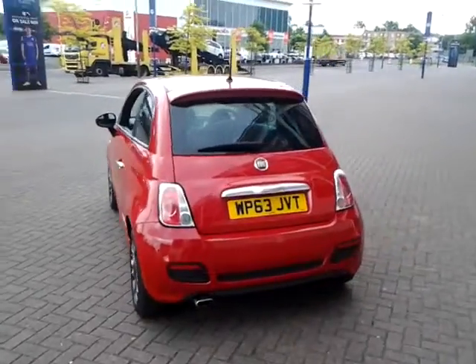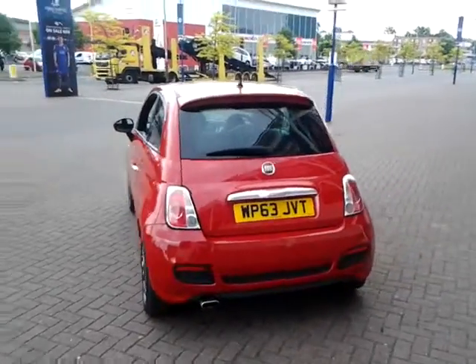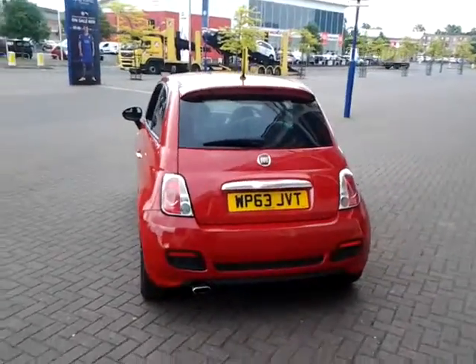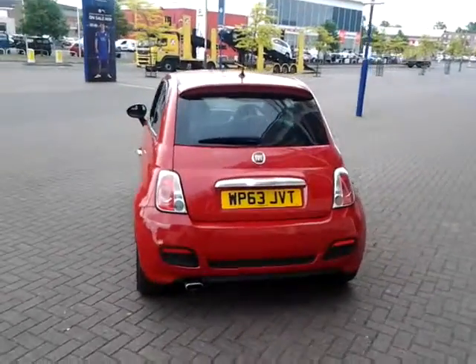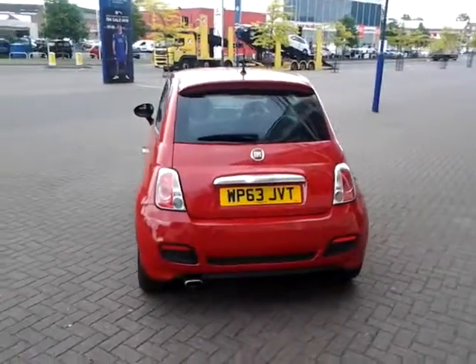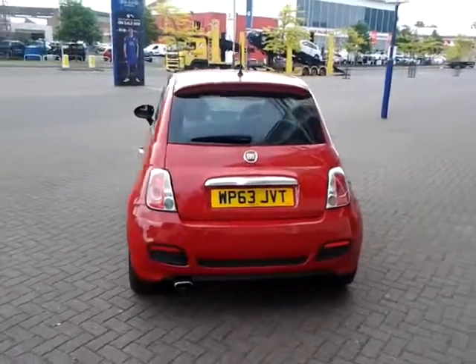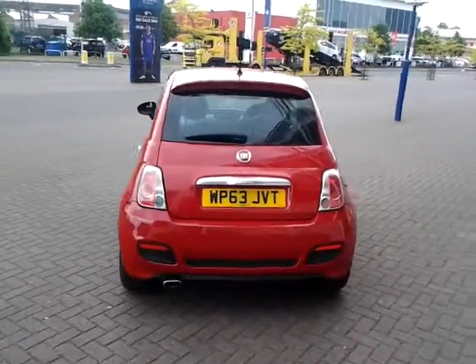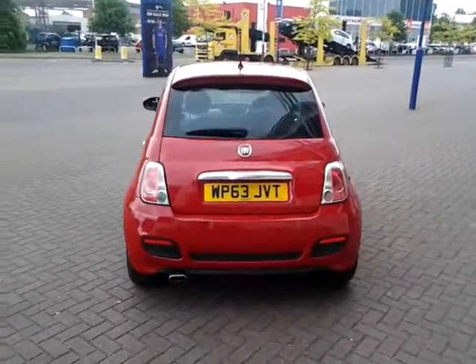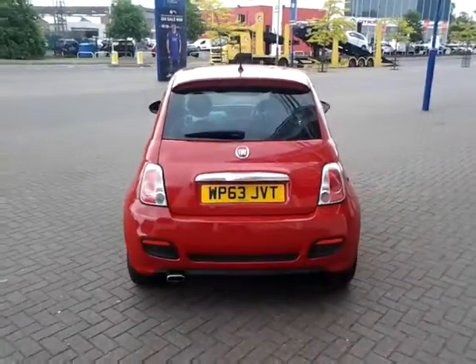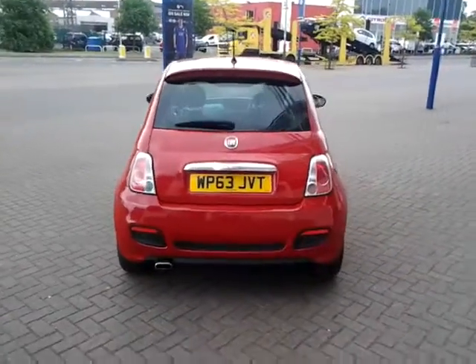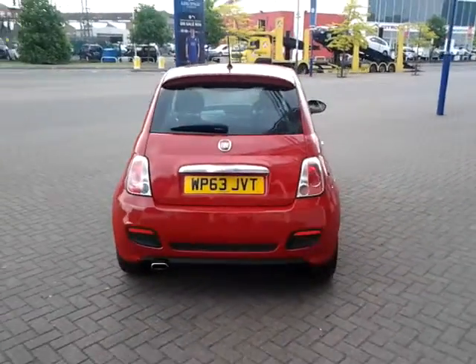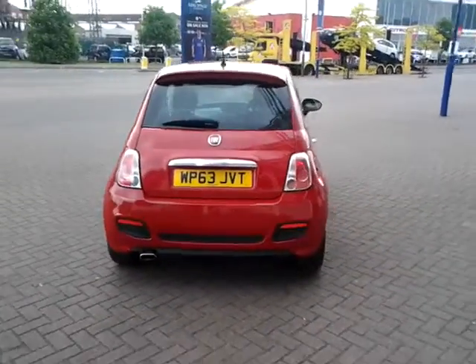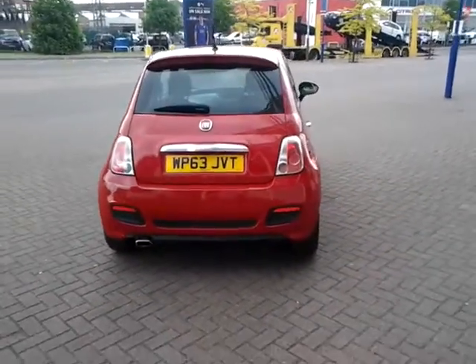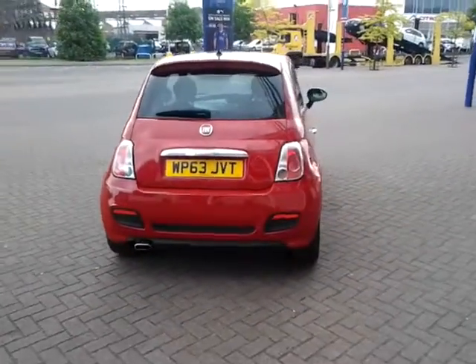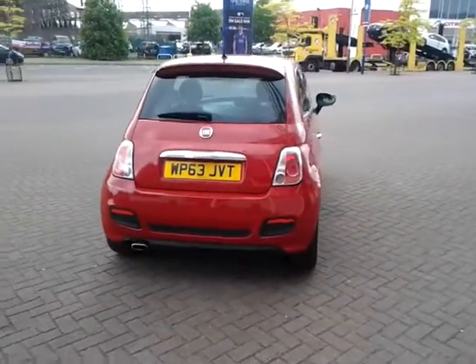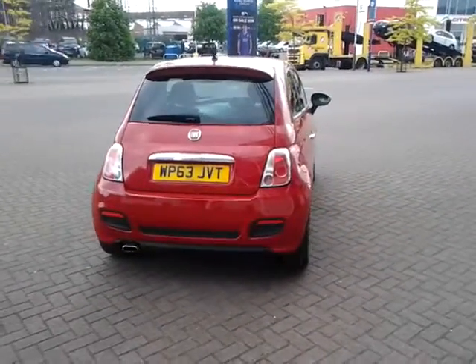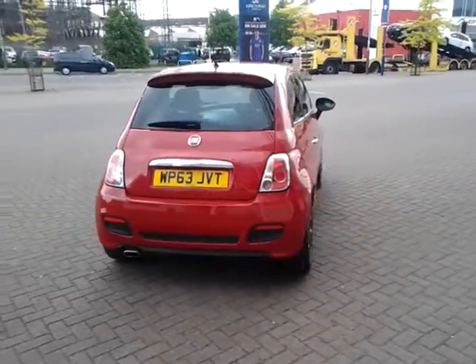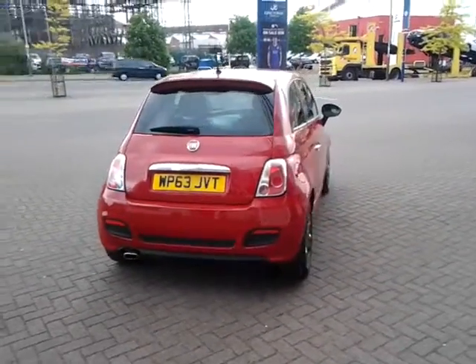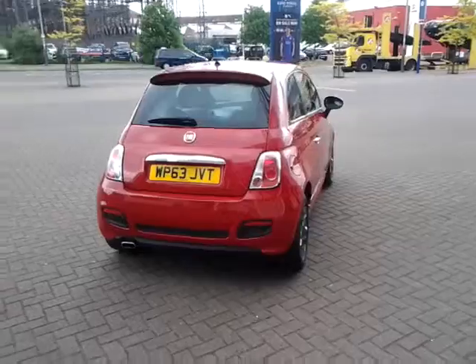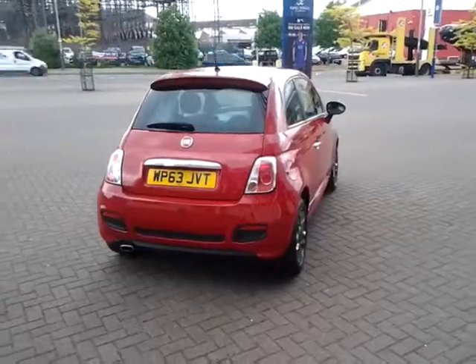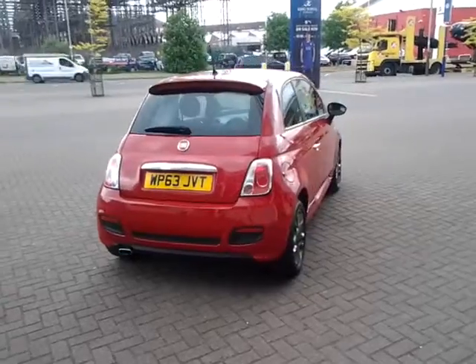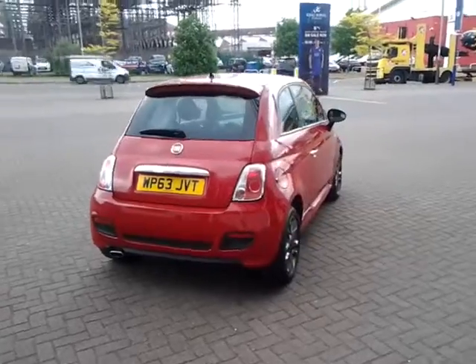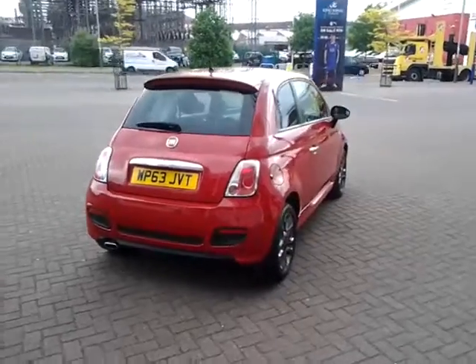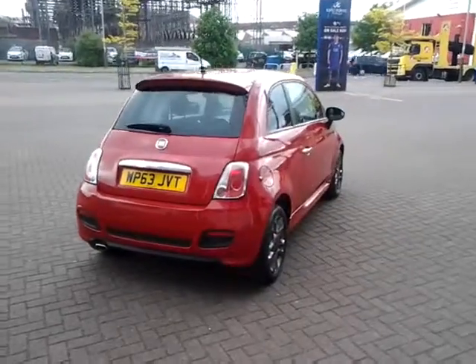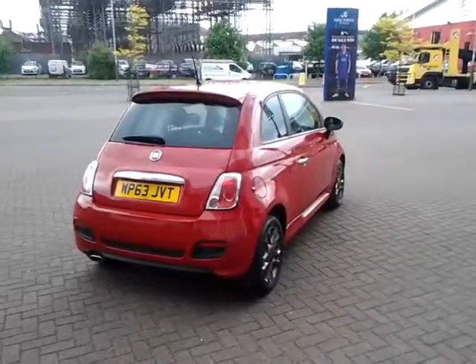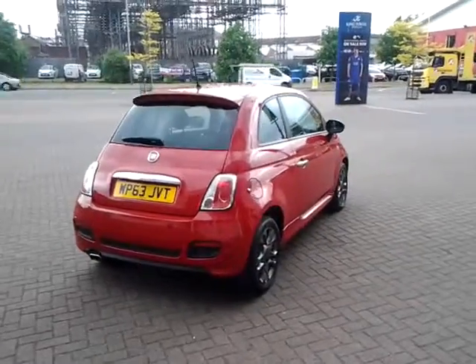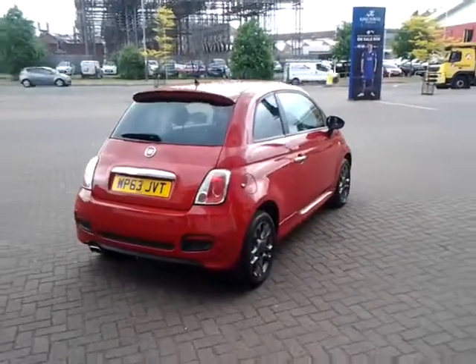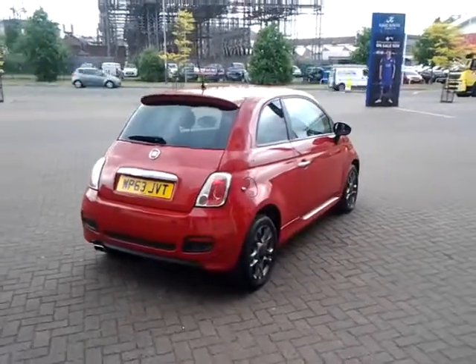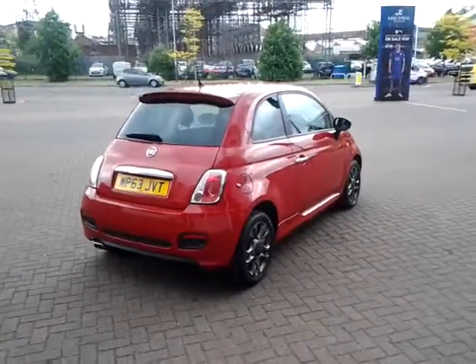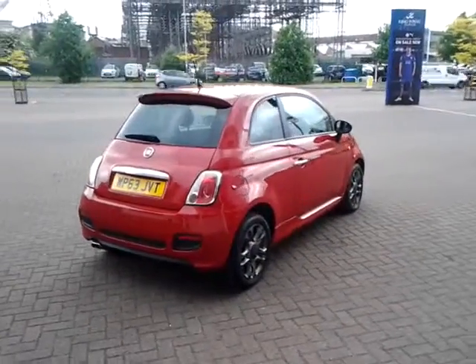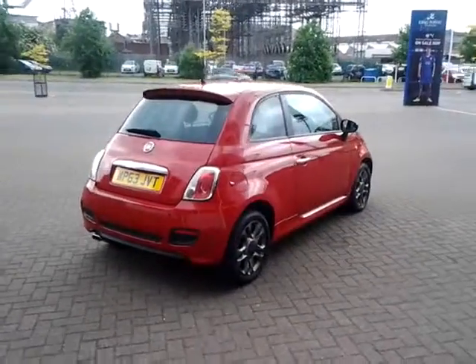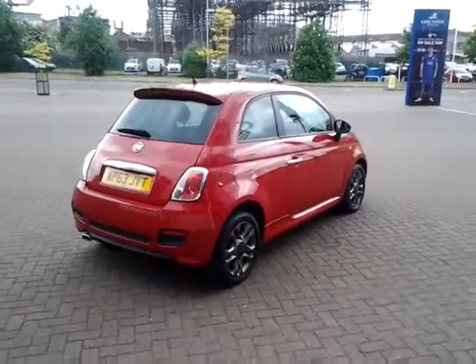This vehicle is available to be reserved online today. All you need to do is simply click the reserve now button to the right-hand side of this video.